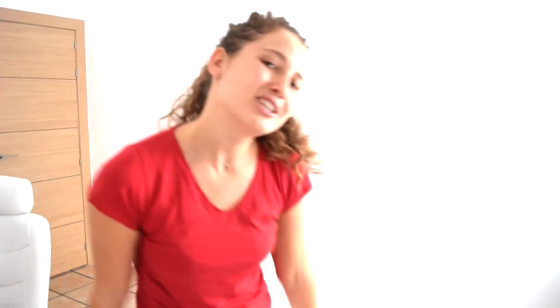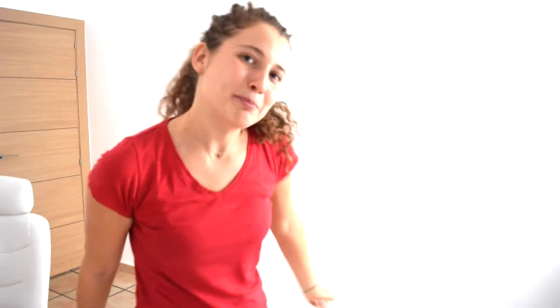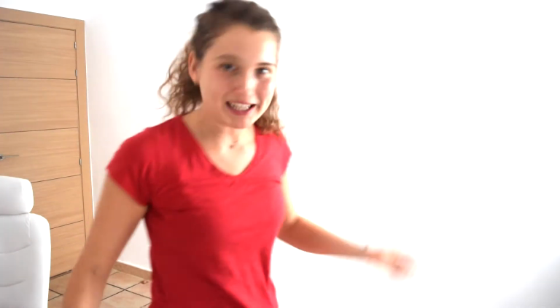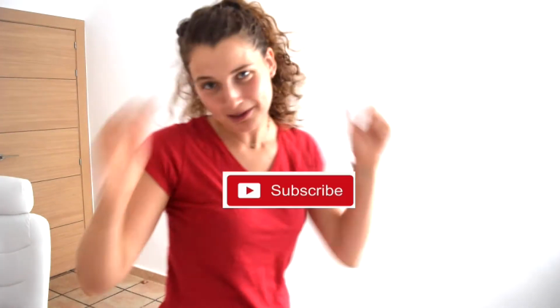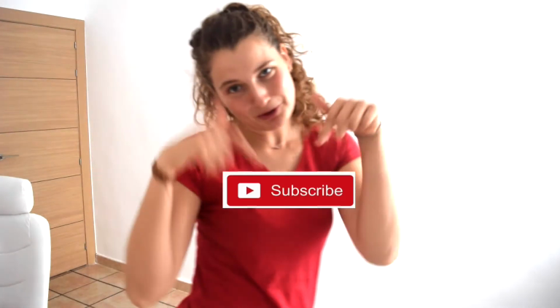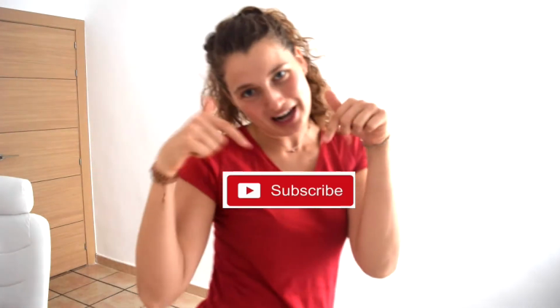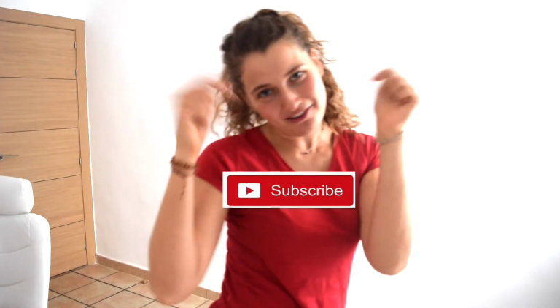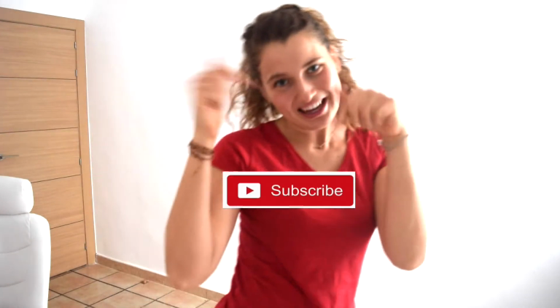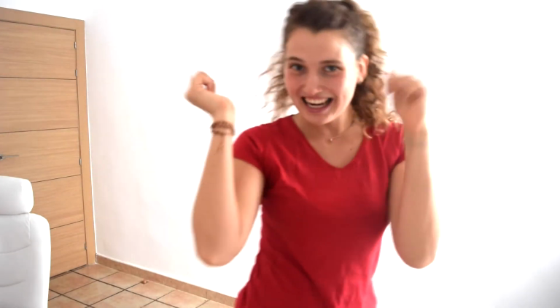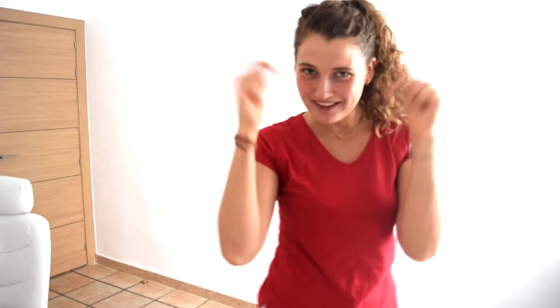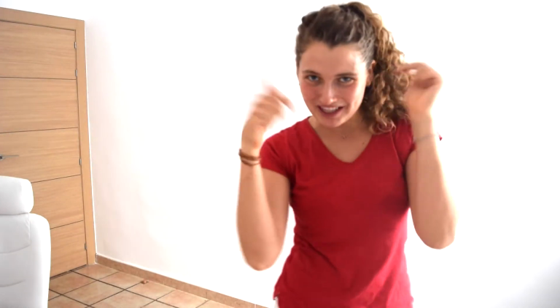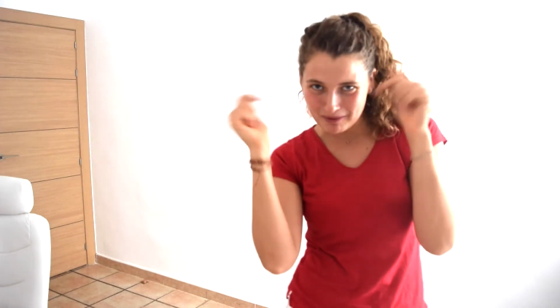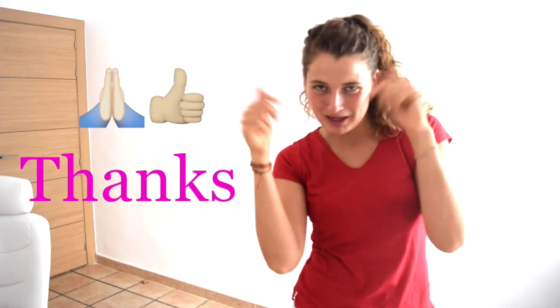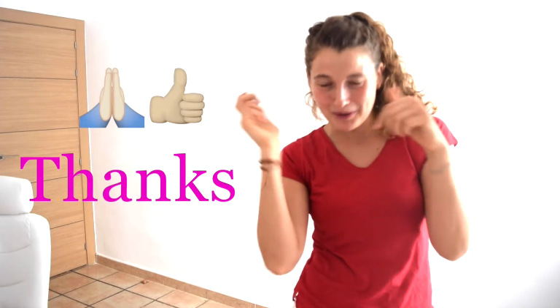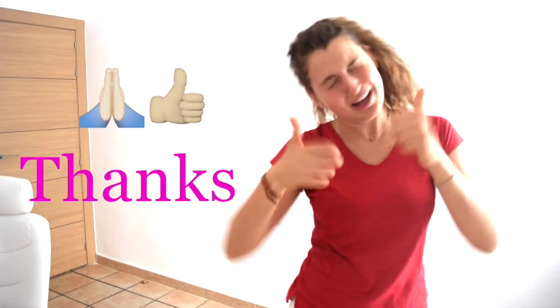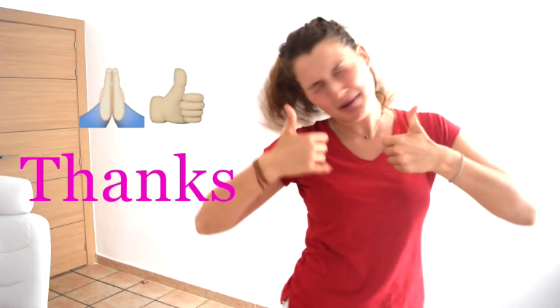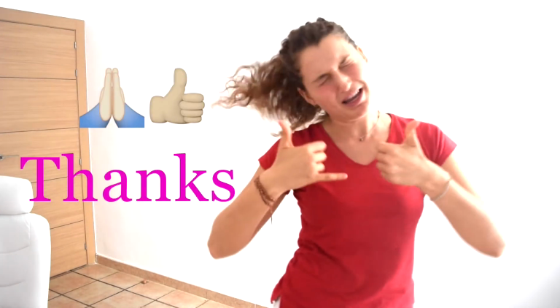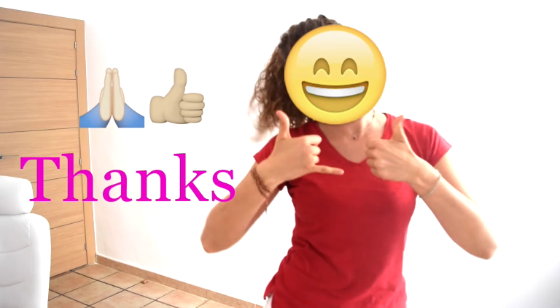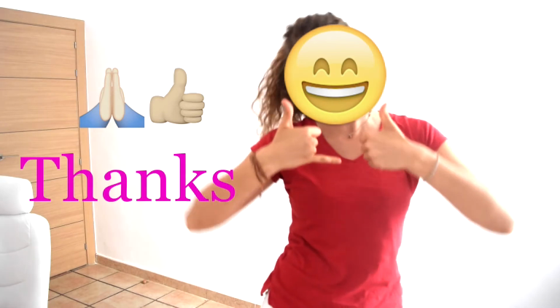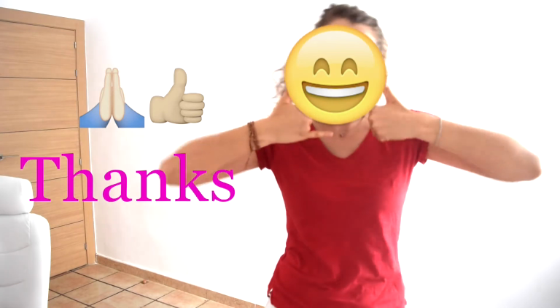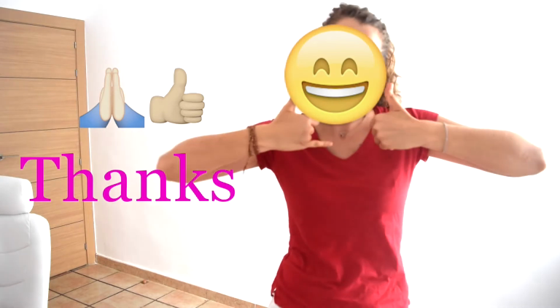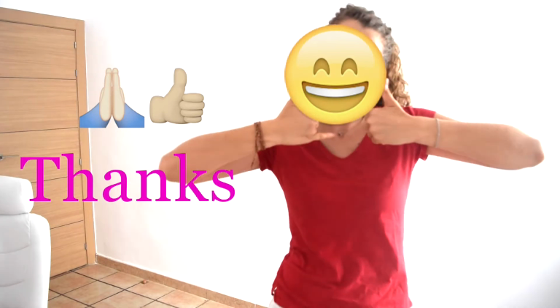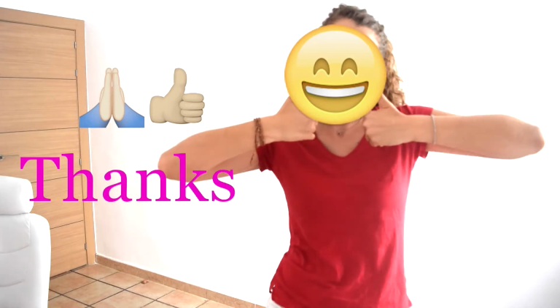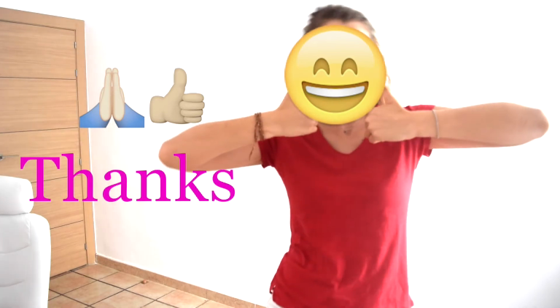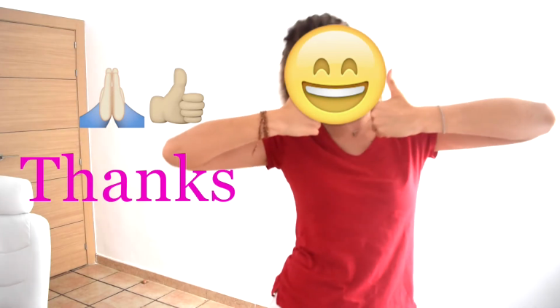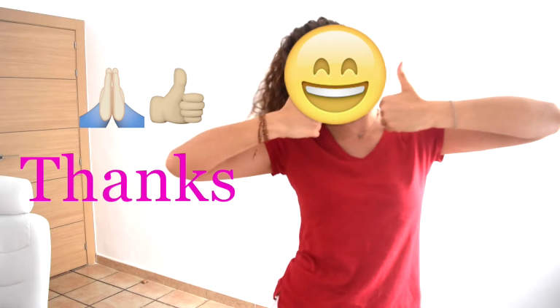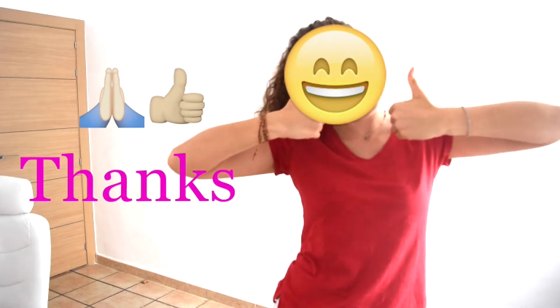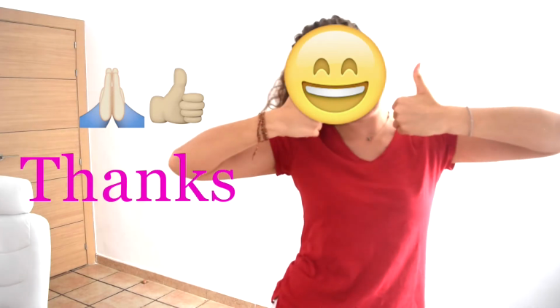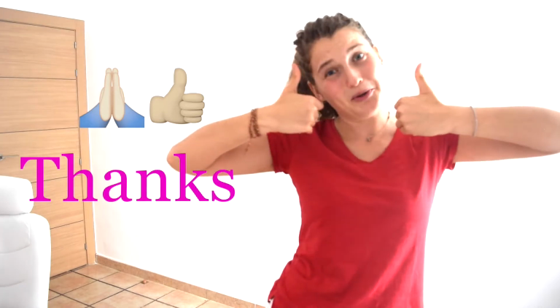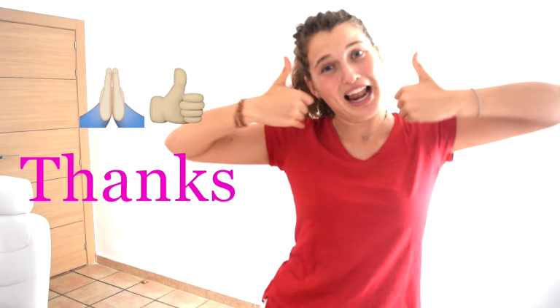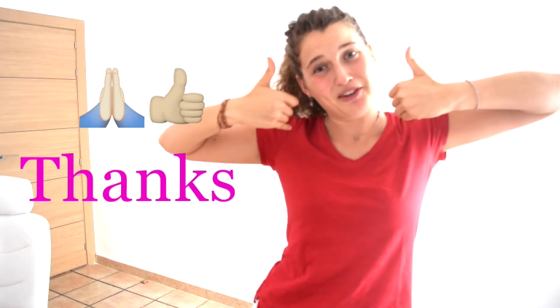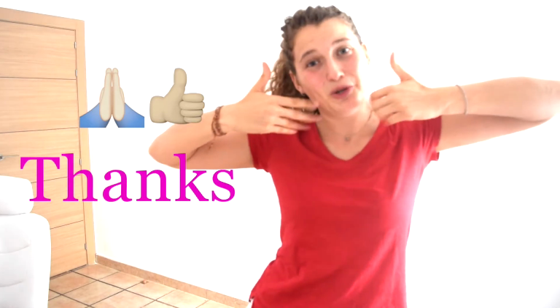Could you please subscribe? Leave a comment below and give a like — please support this channel. I love you.